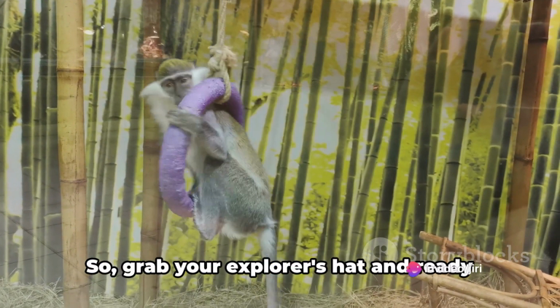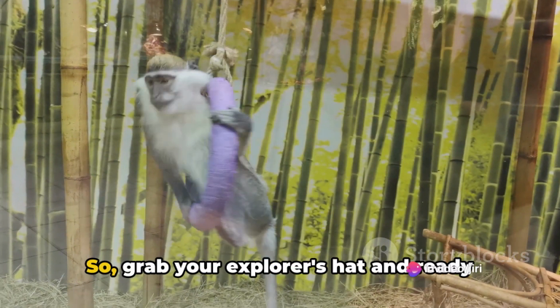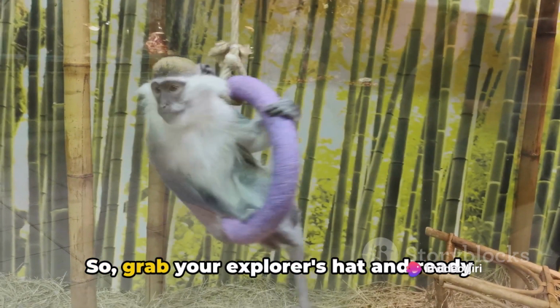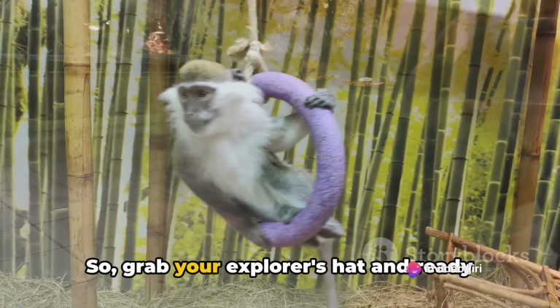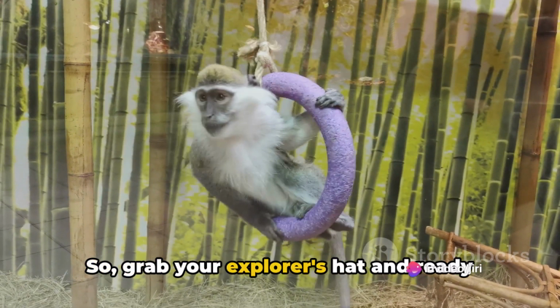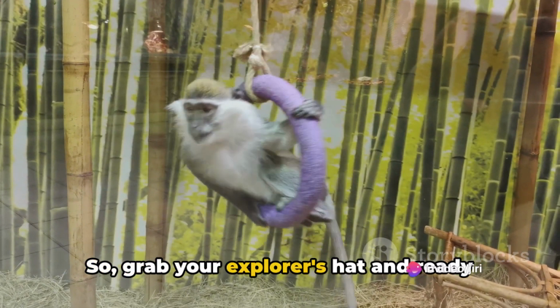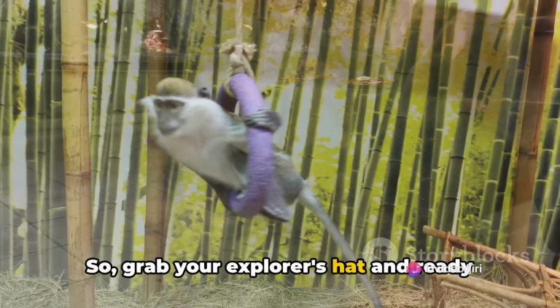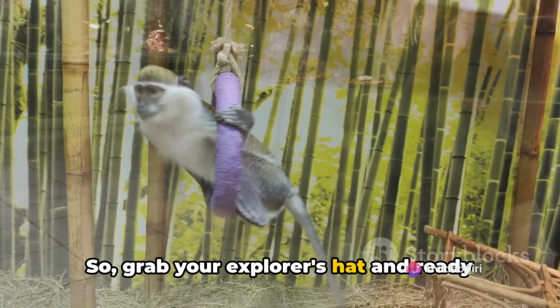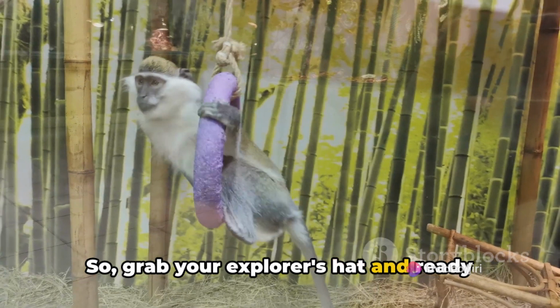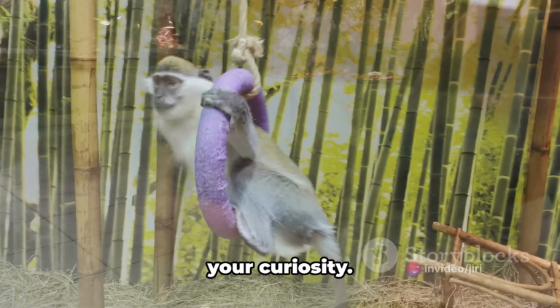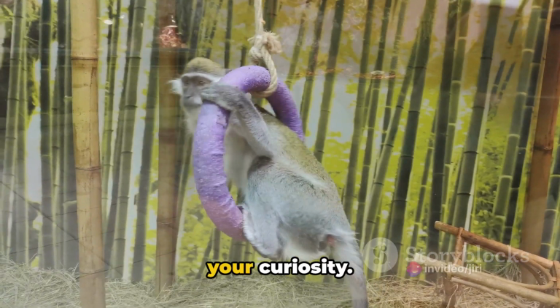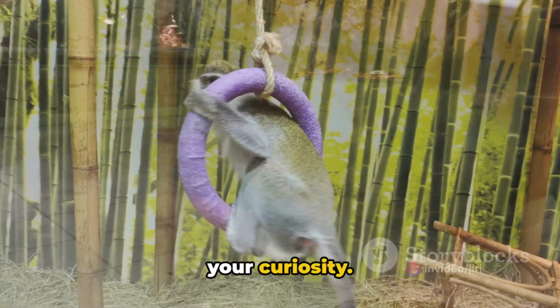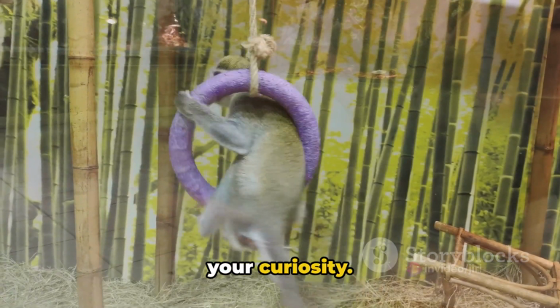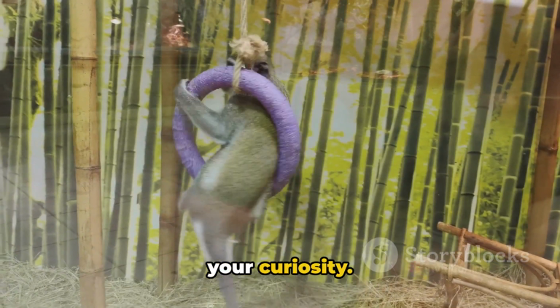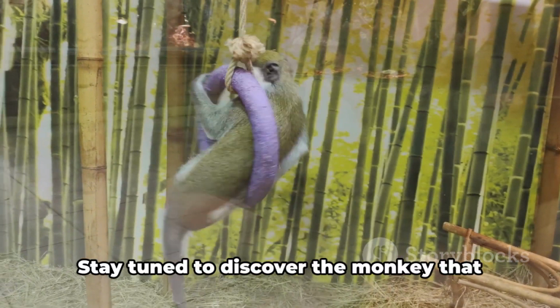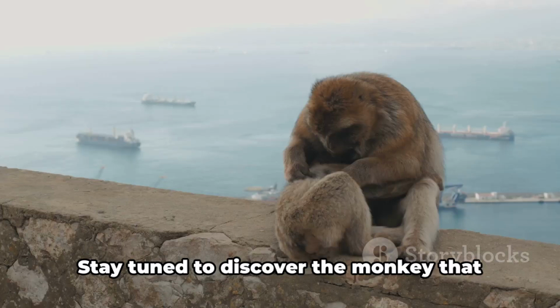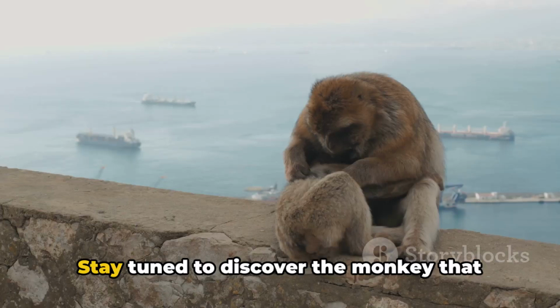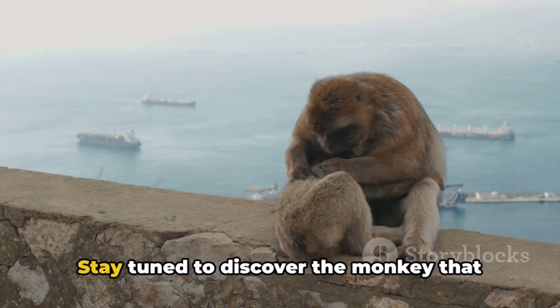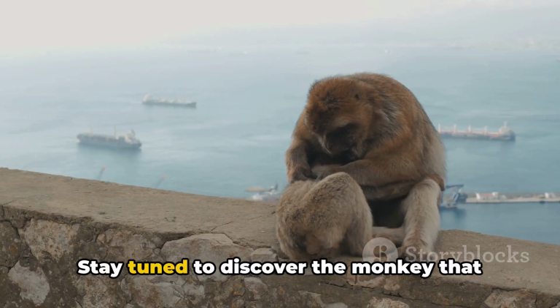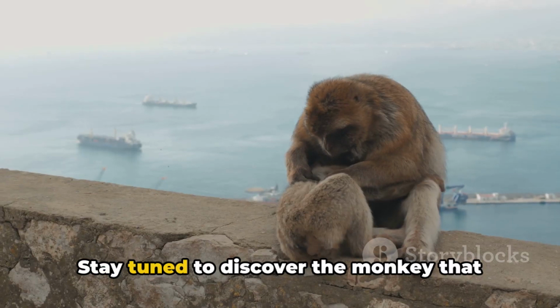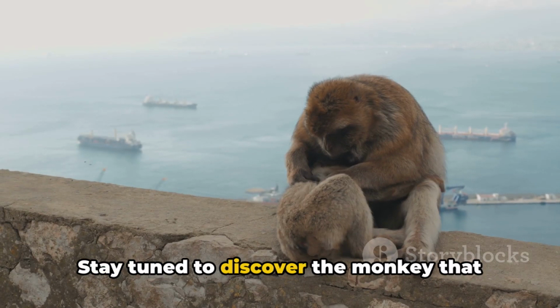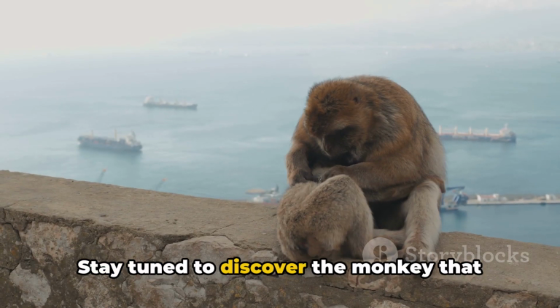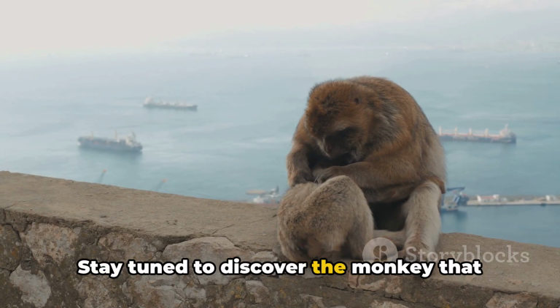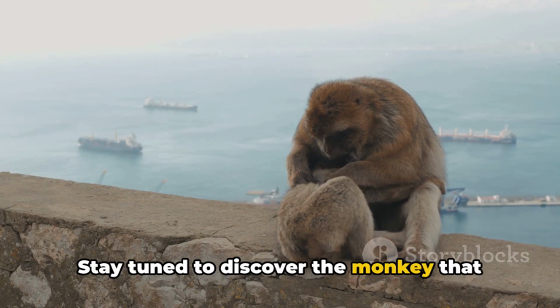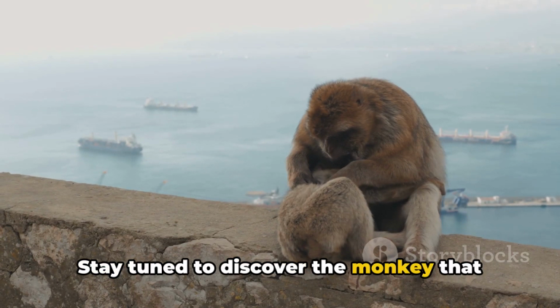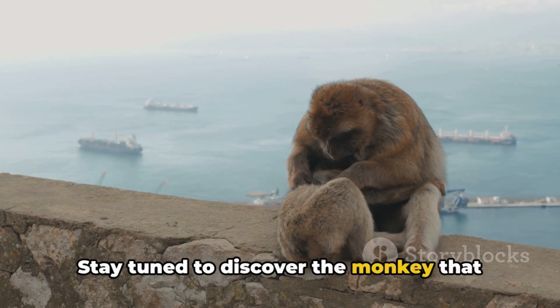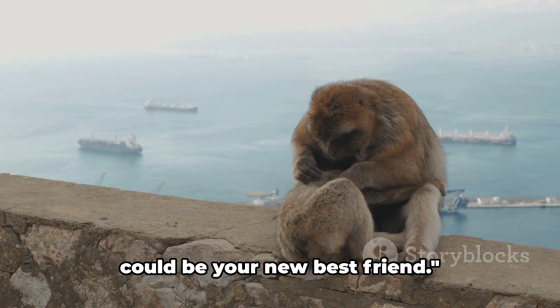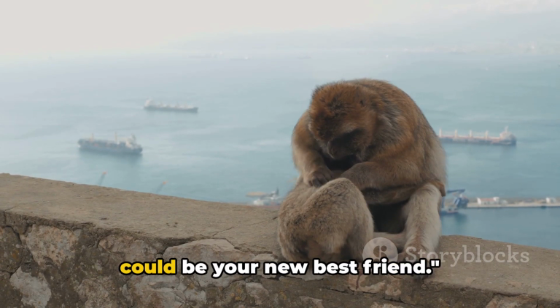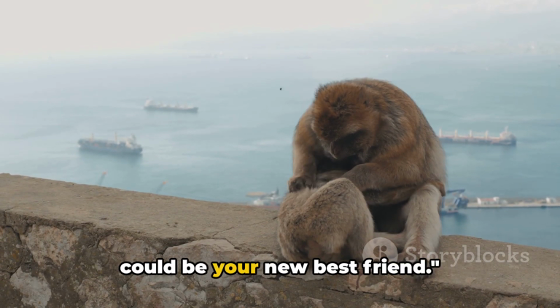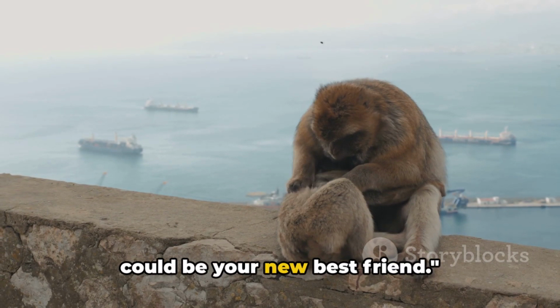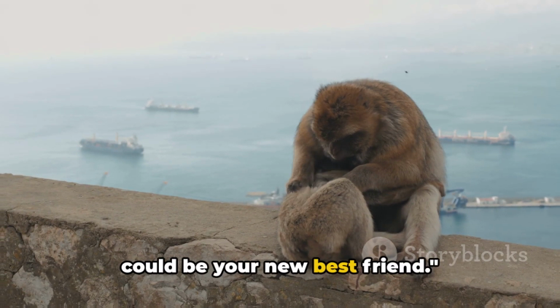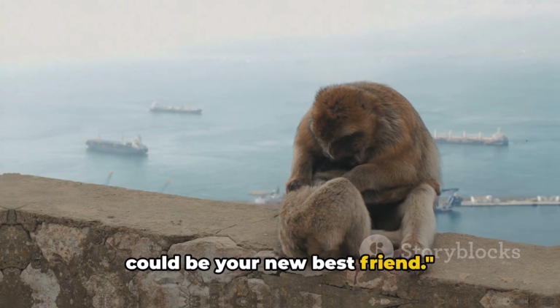So grab your explorer's hat and ready your curiosity. Stay tuned to discover the monkey that could be your new best friend.